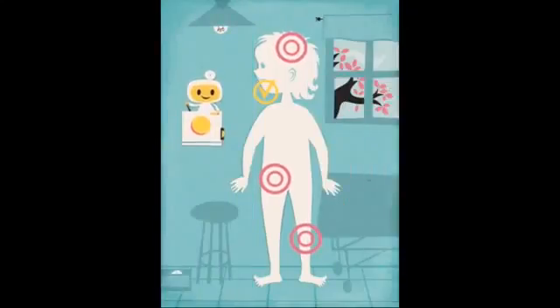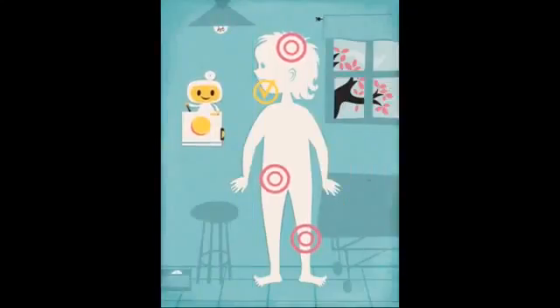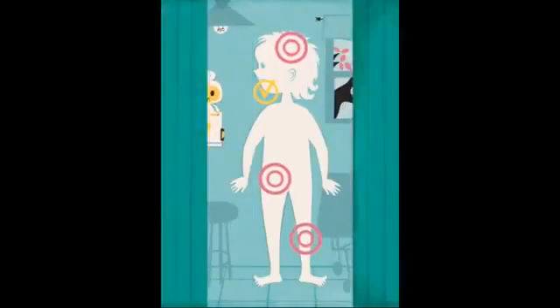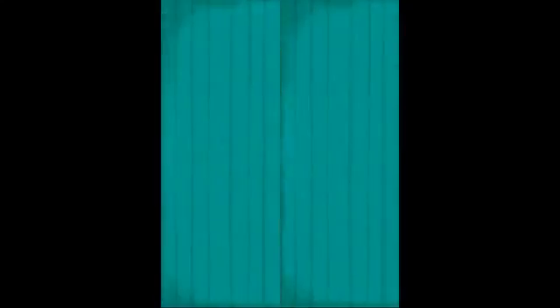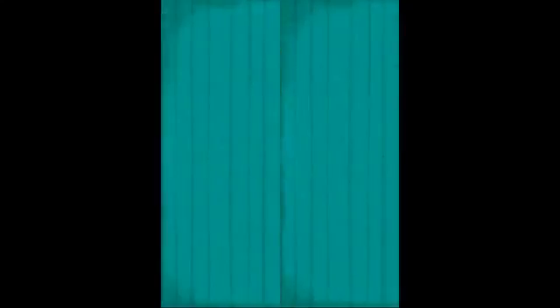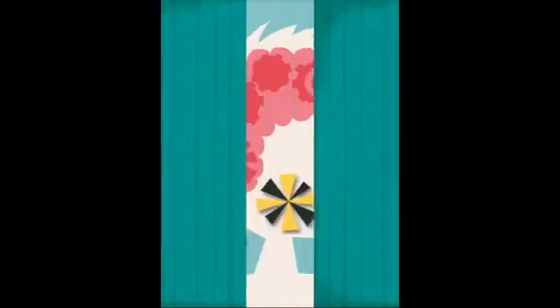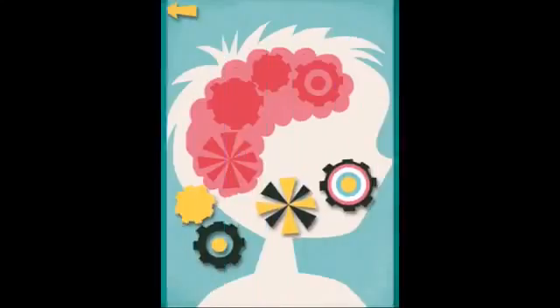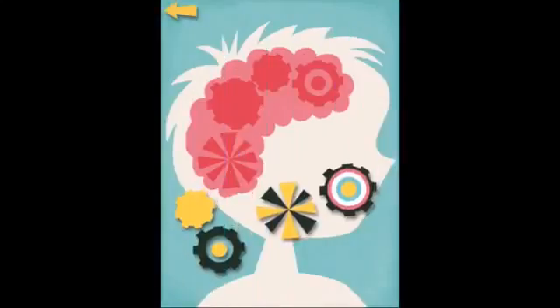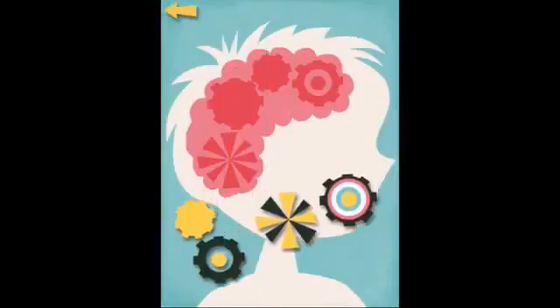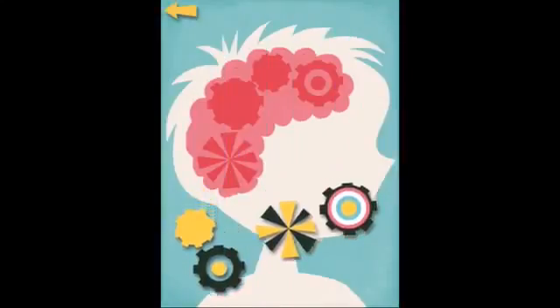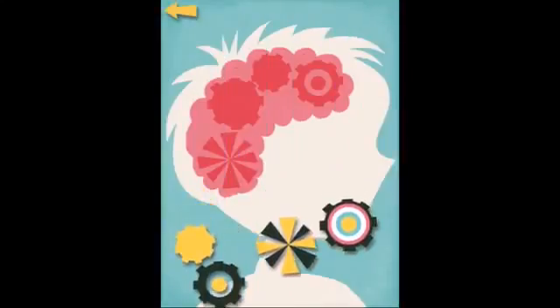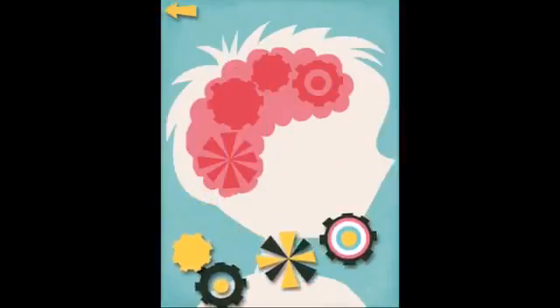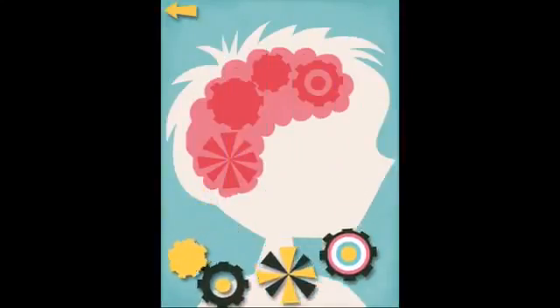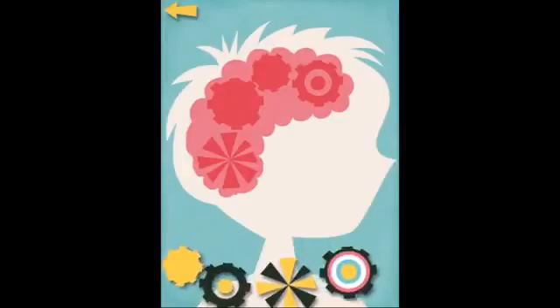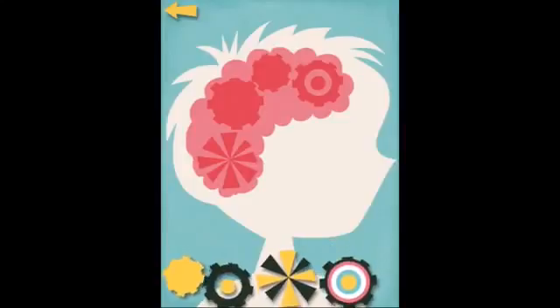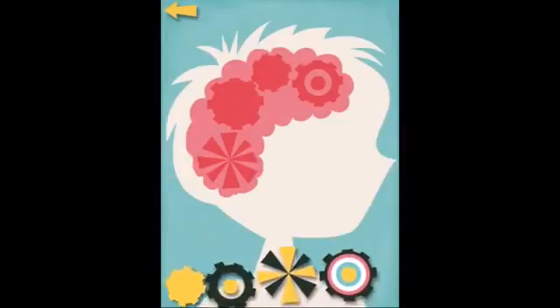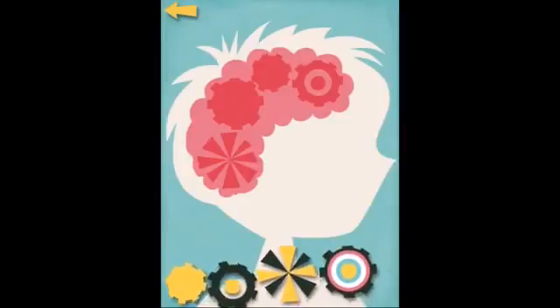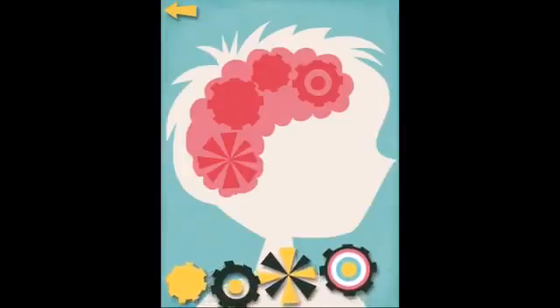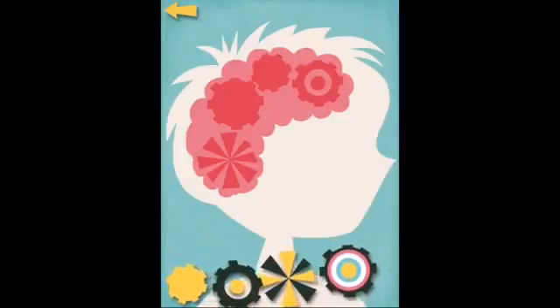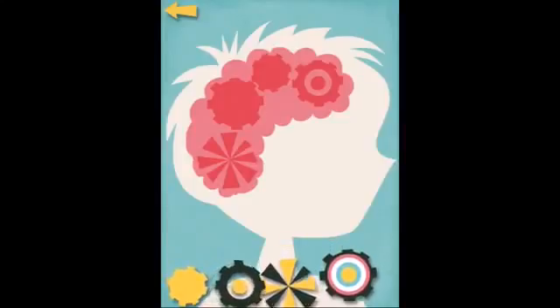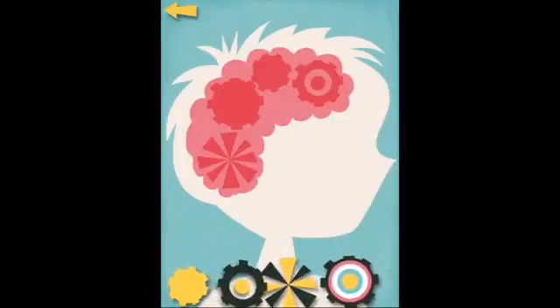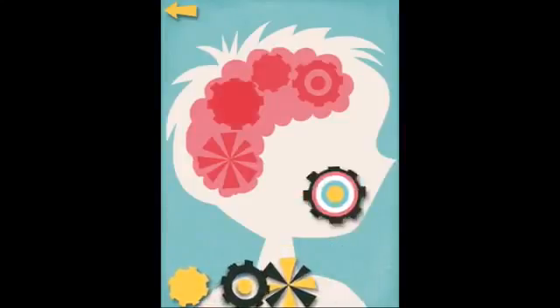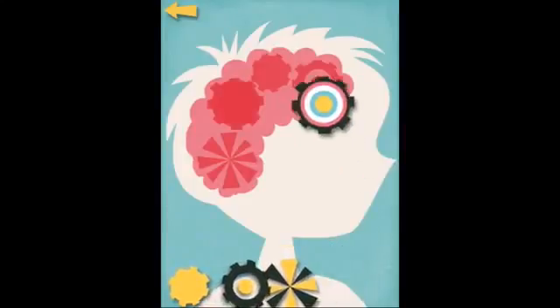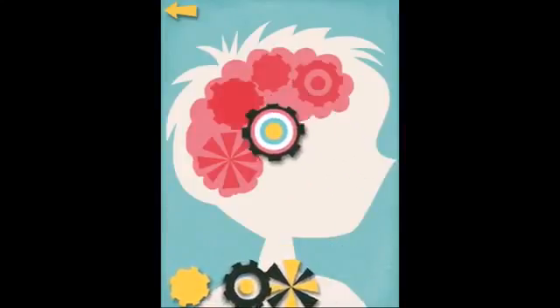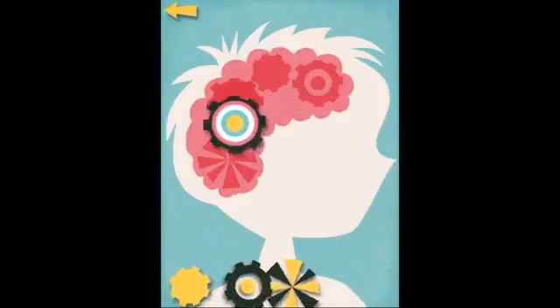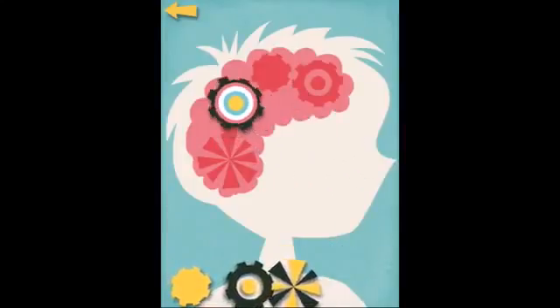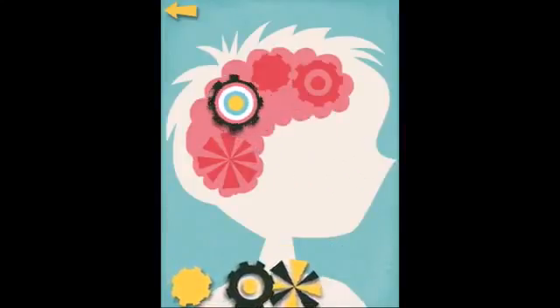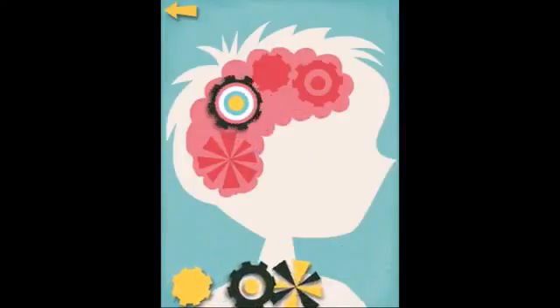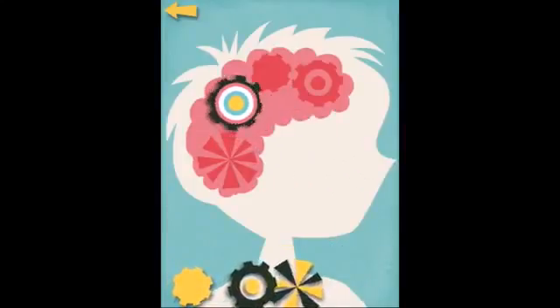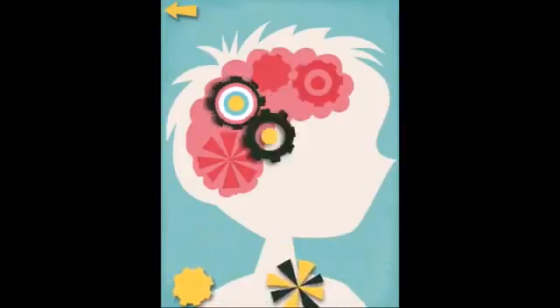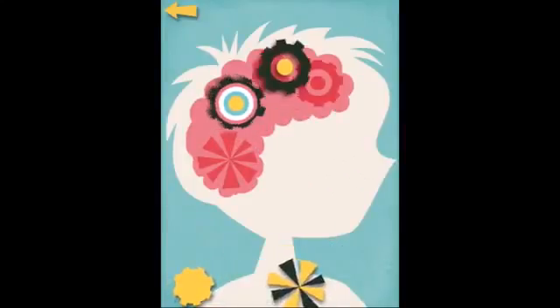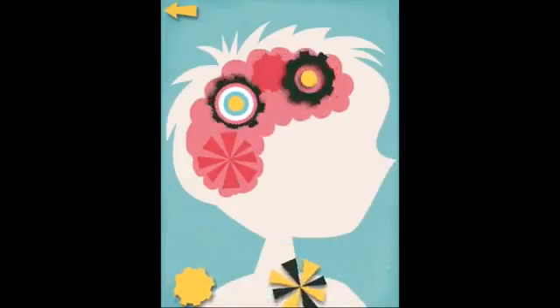How about your head? All your cogs have fallen out. Don't worry, it happens to the best of us.